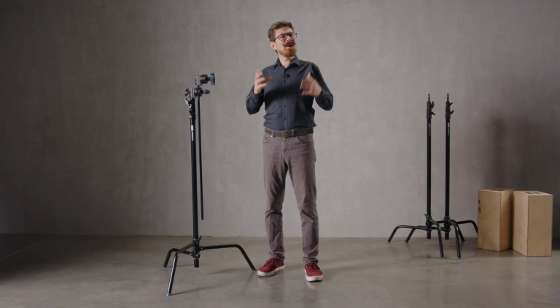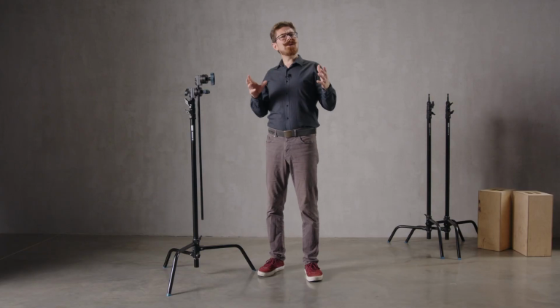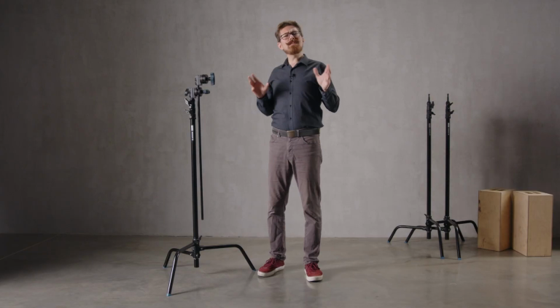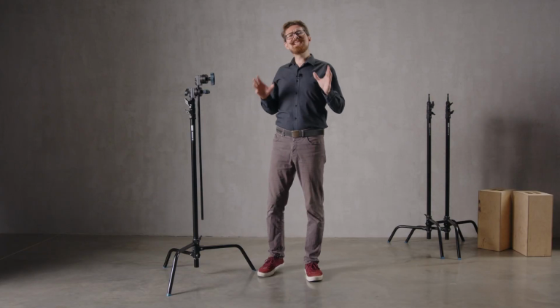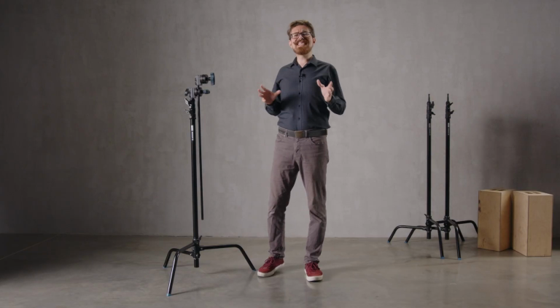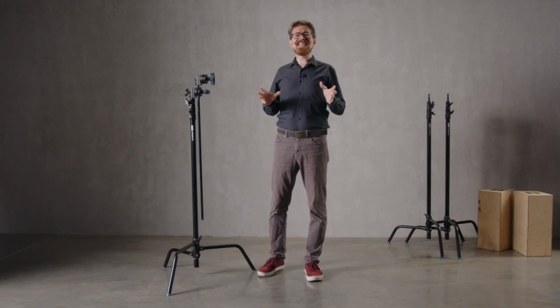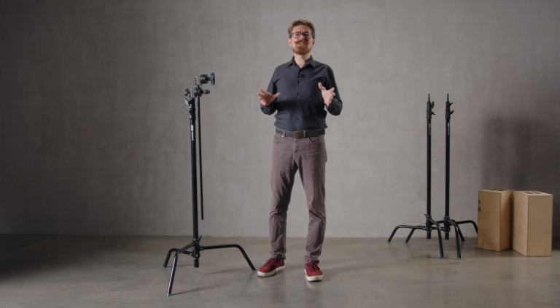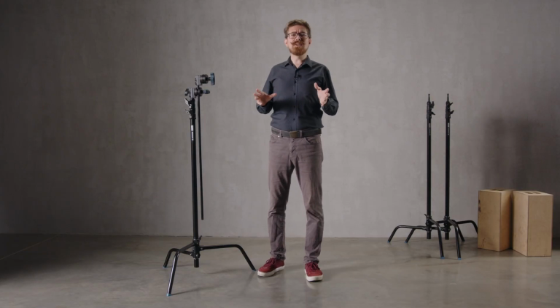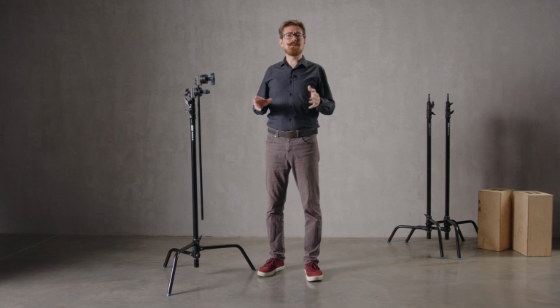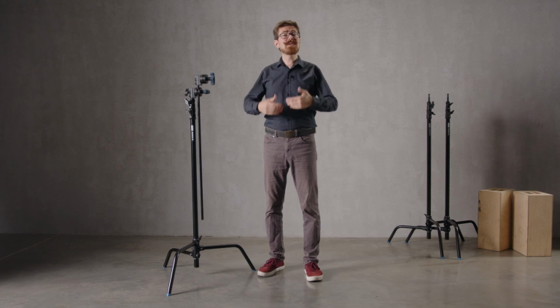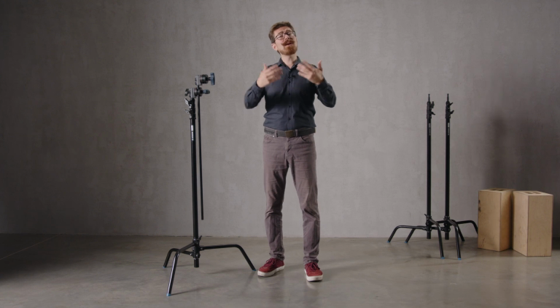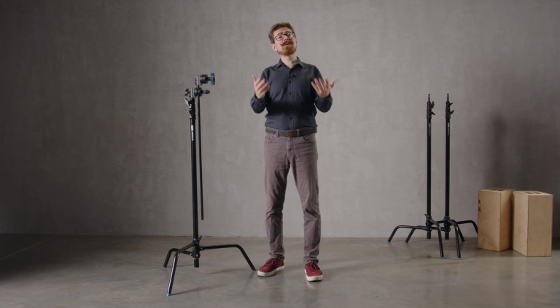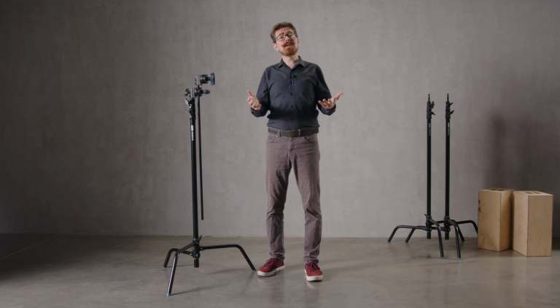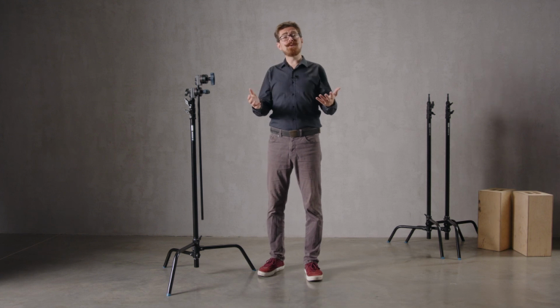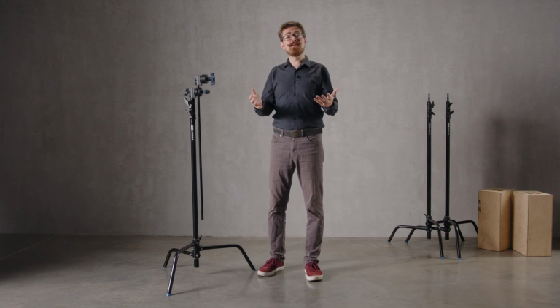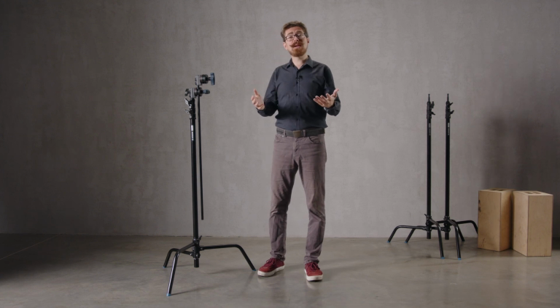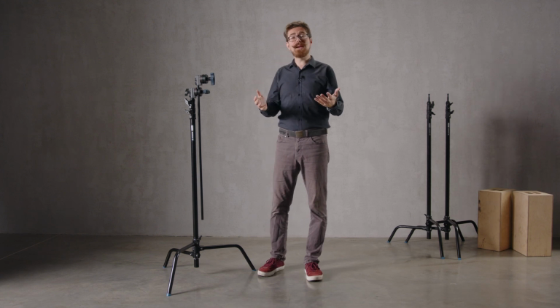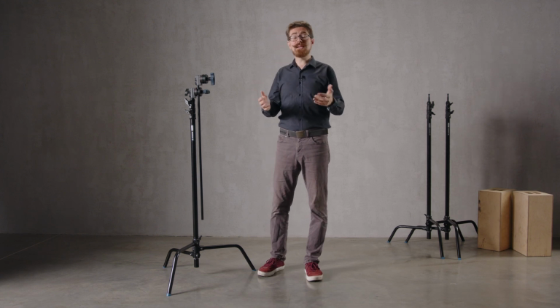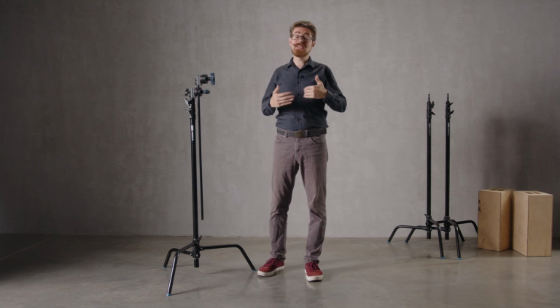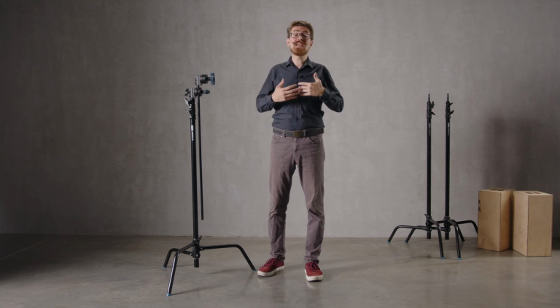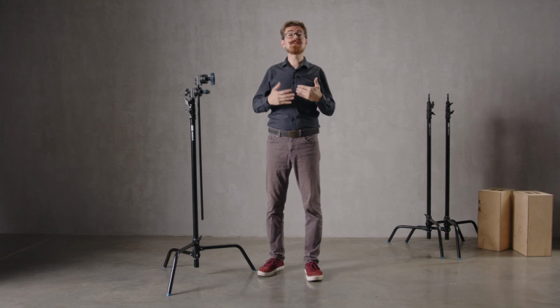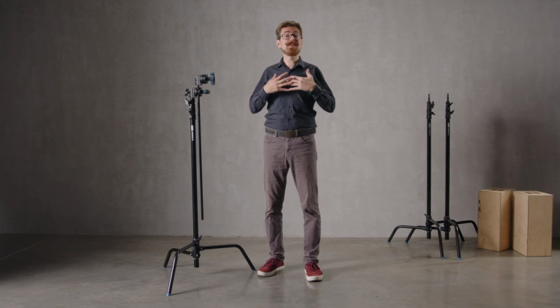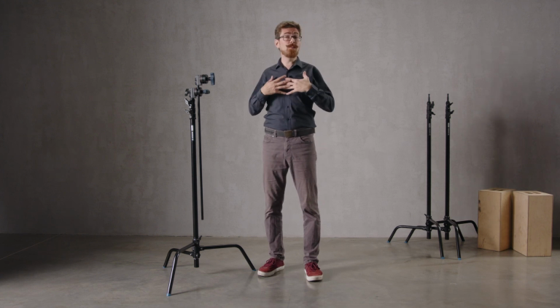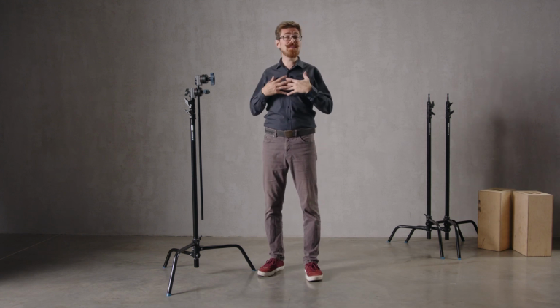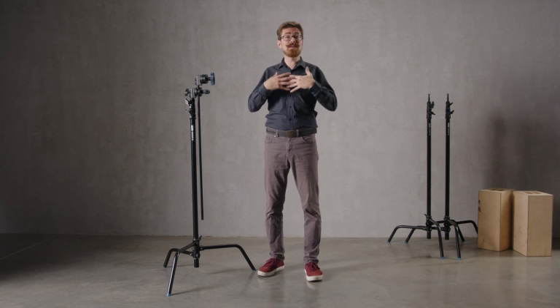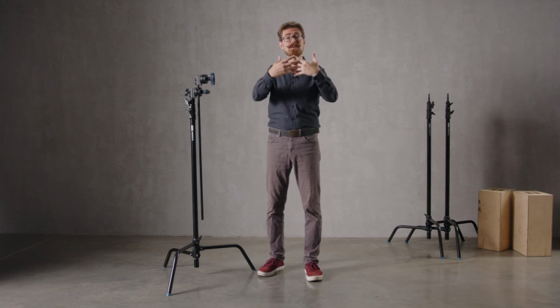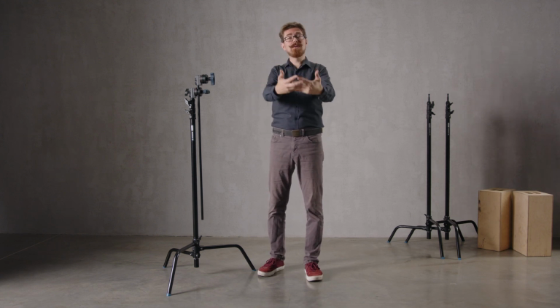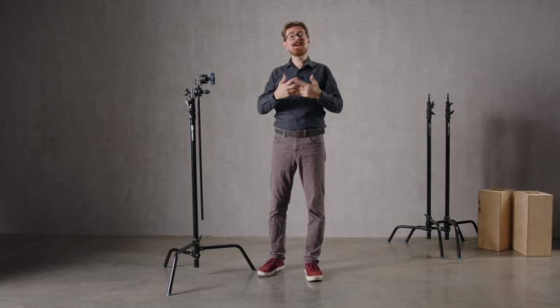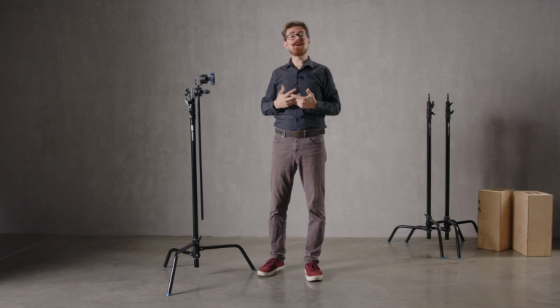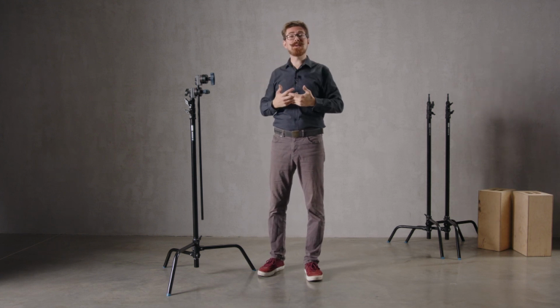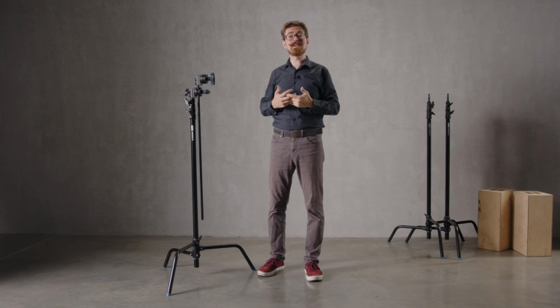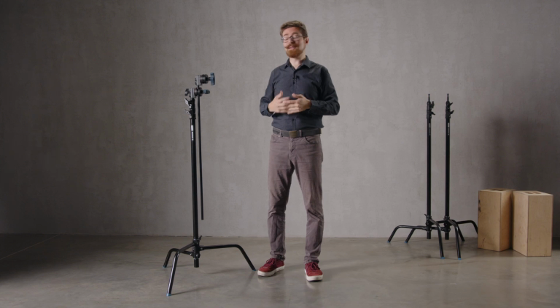We're going to look at some C-Stand etiquette now. This is how we do it at Still Moving and it's the safest way that we think we can operate C-Stands.